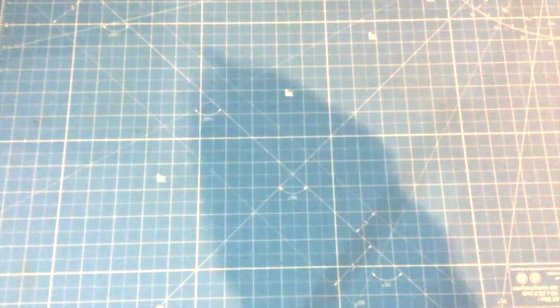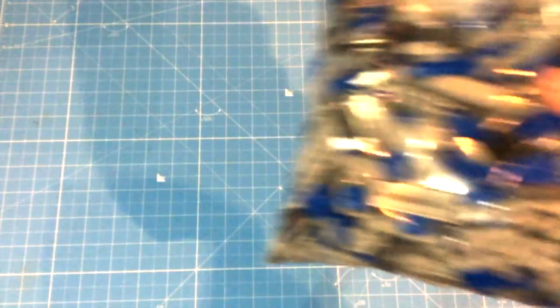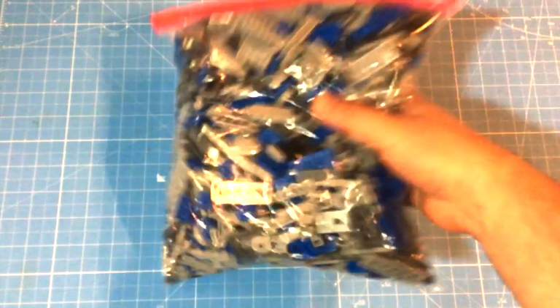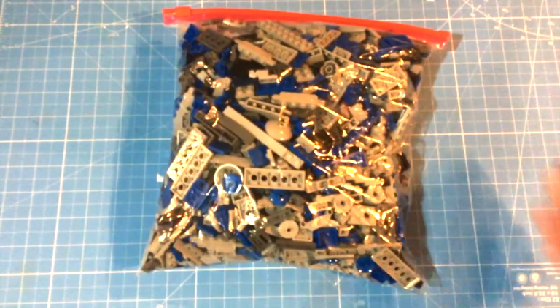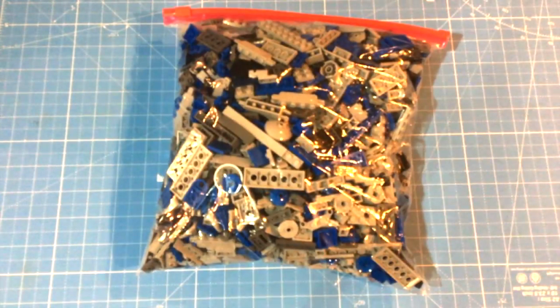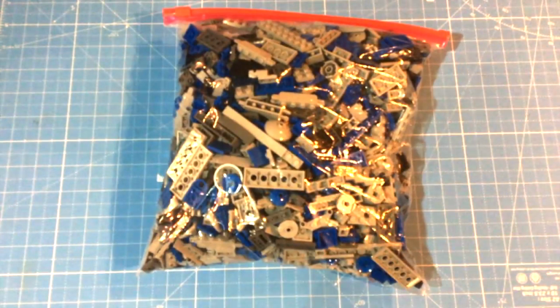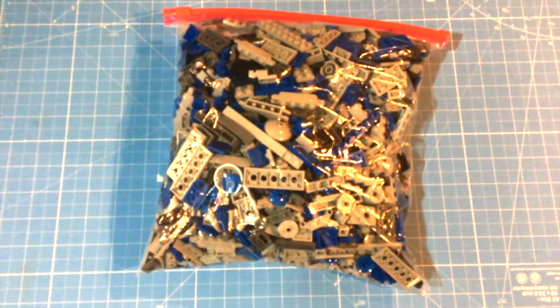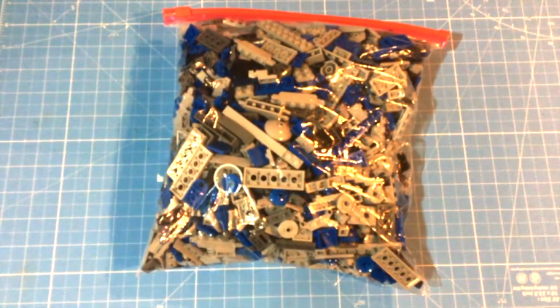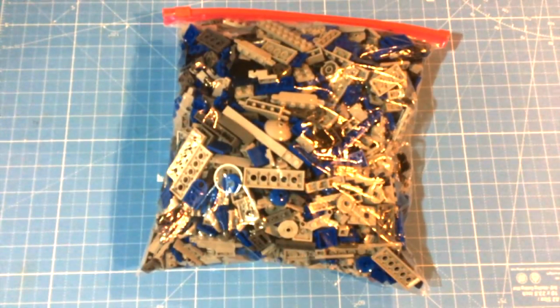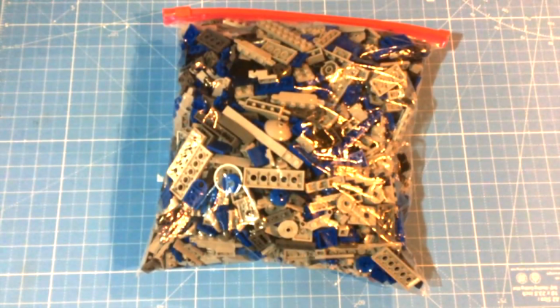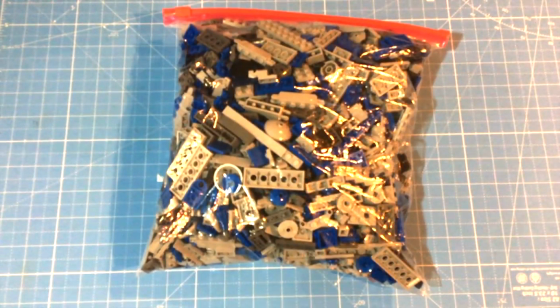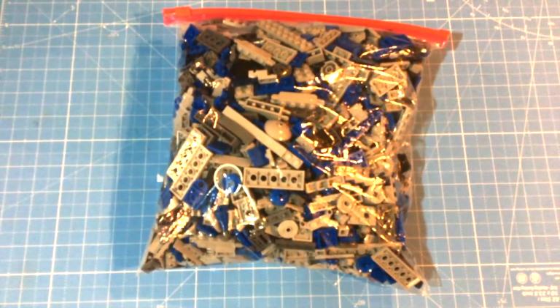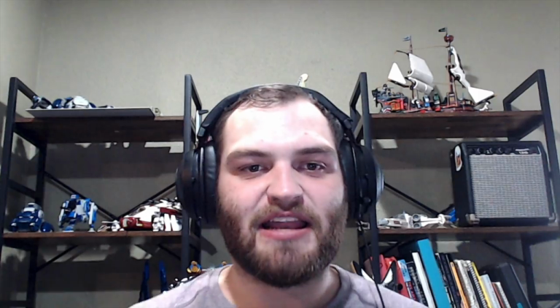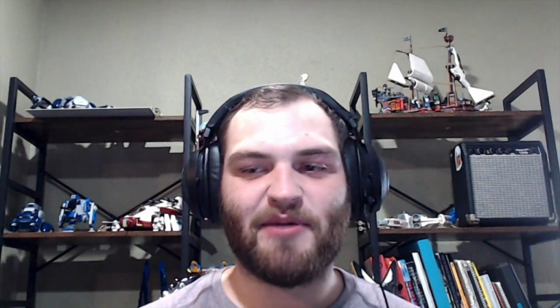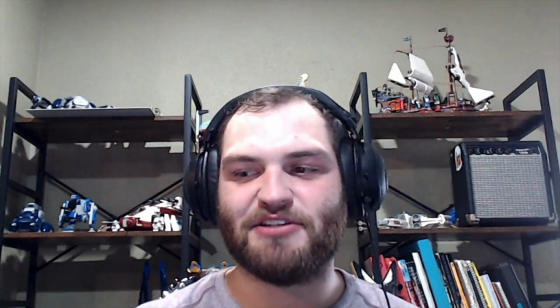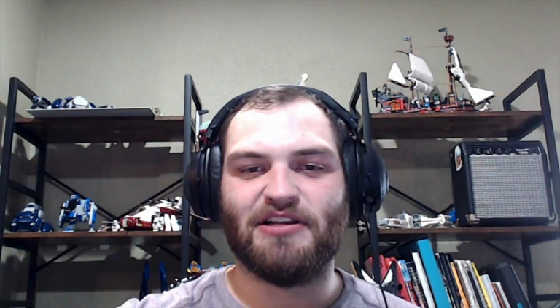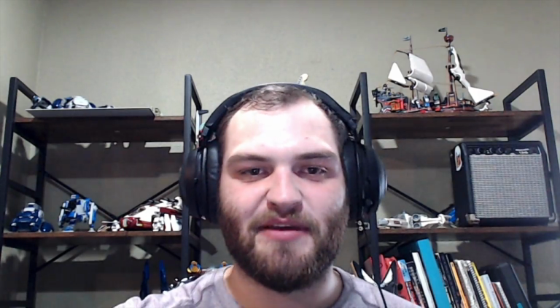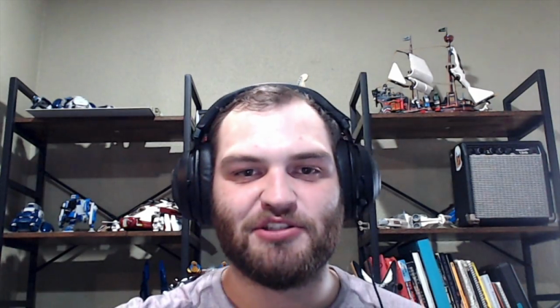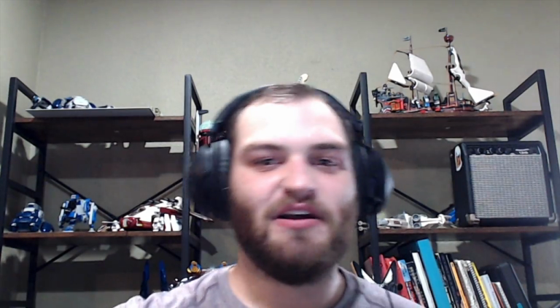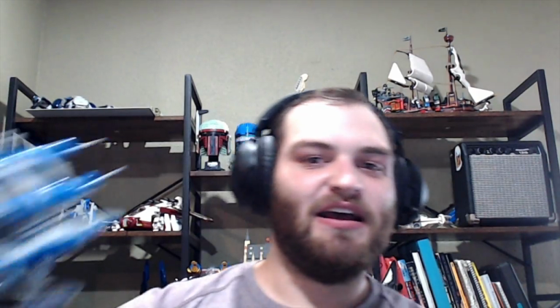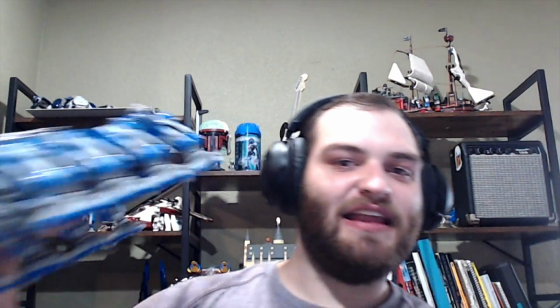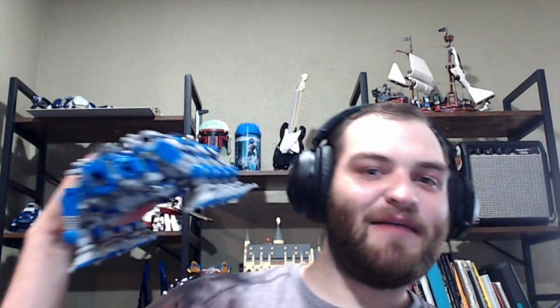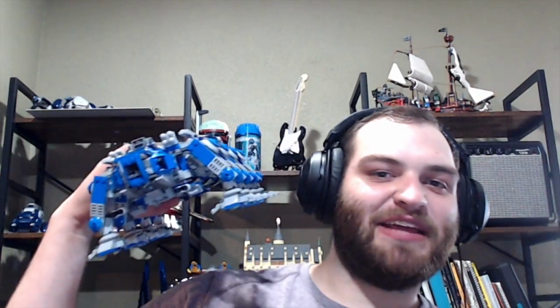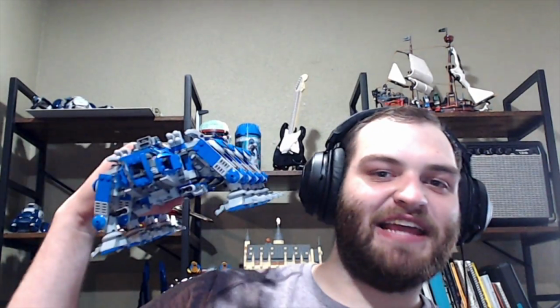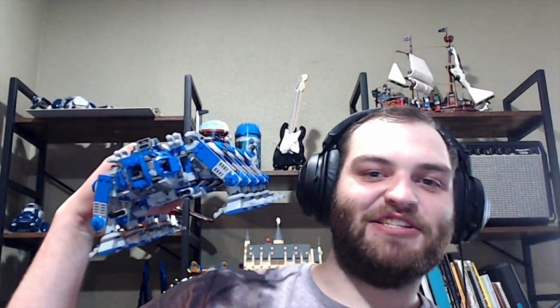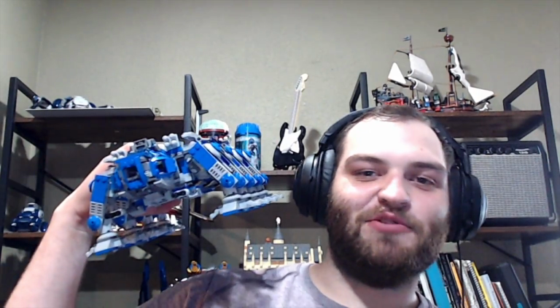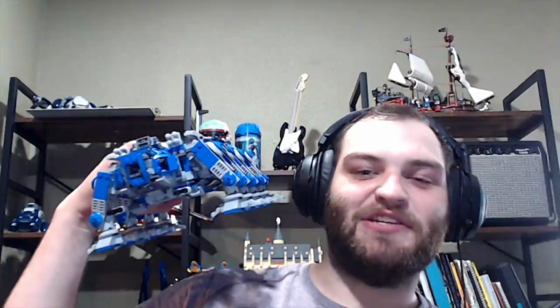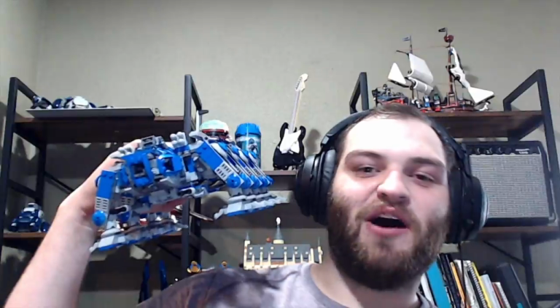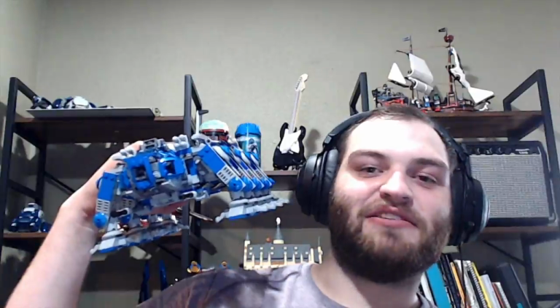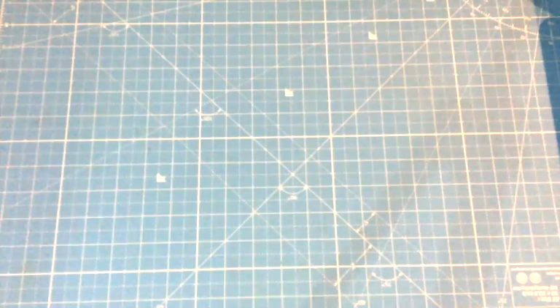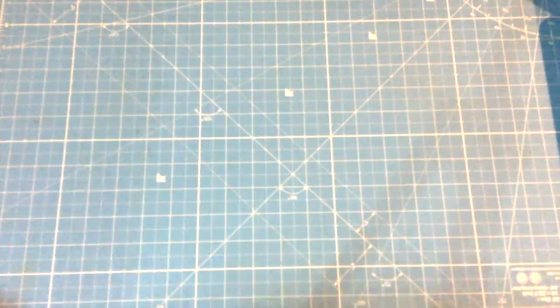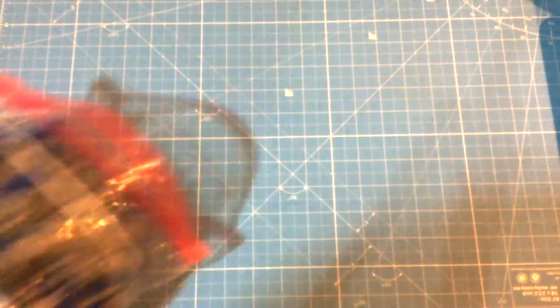This is 8501st Battle Packs, and I'm going to turn them into an epic AT-OT walker. Let's go.